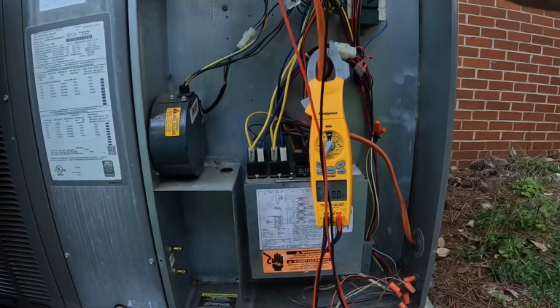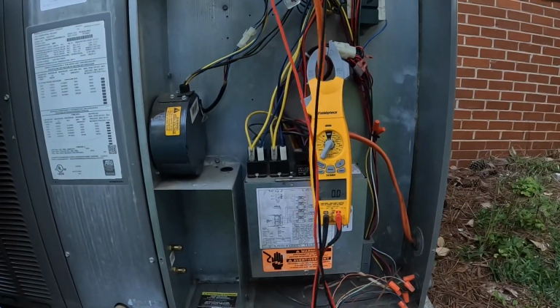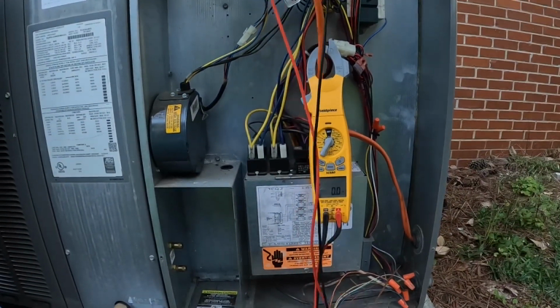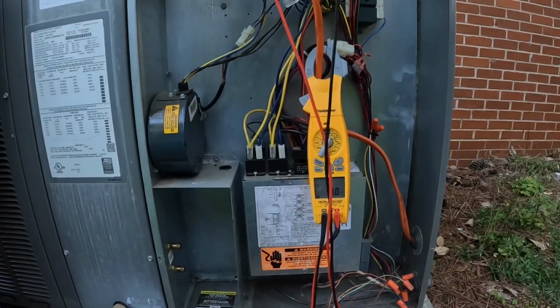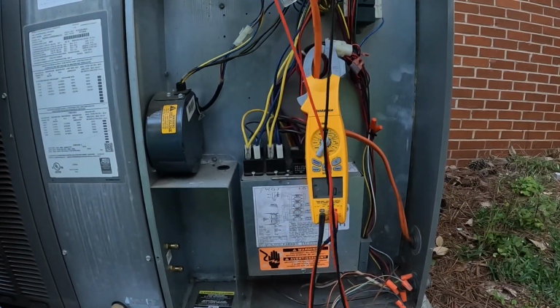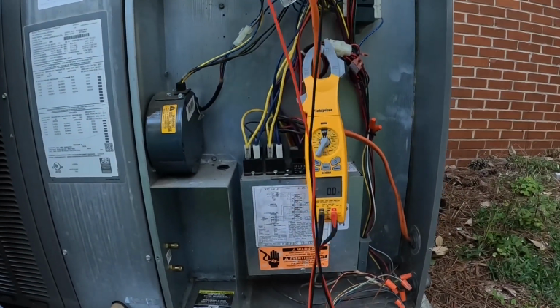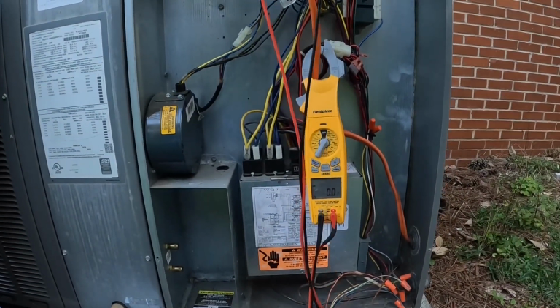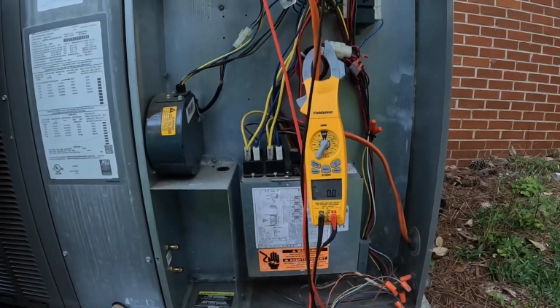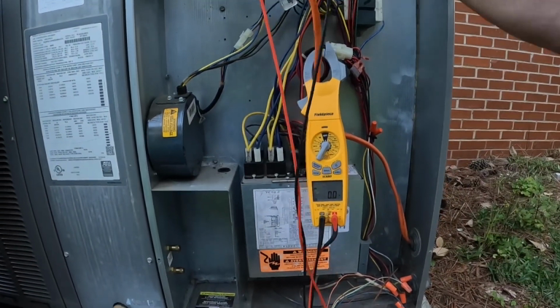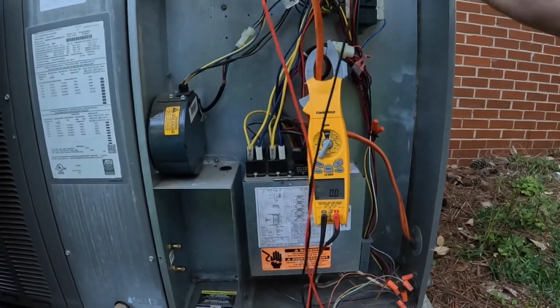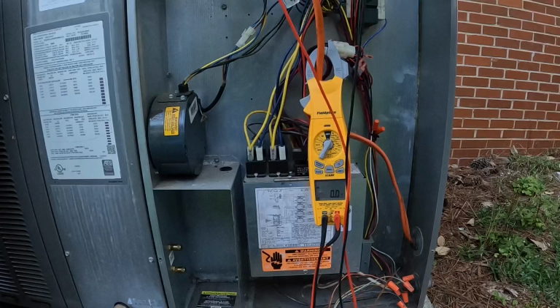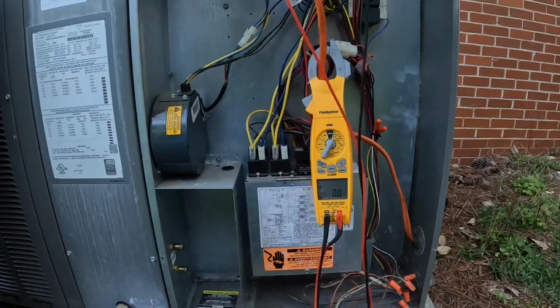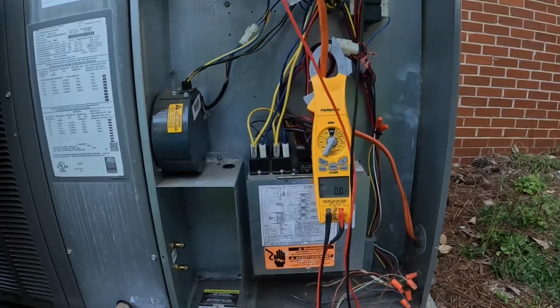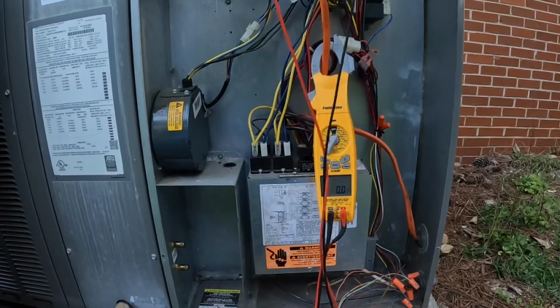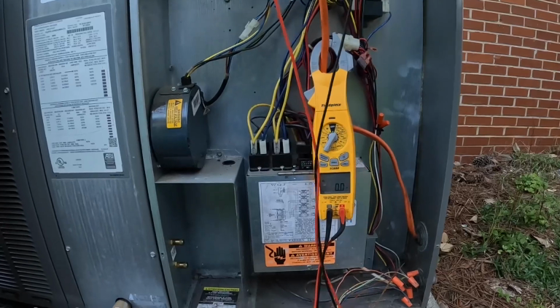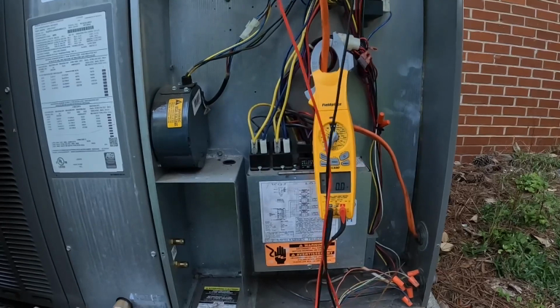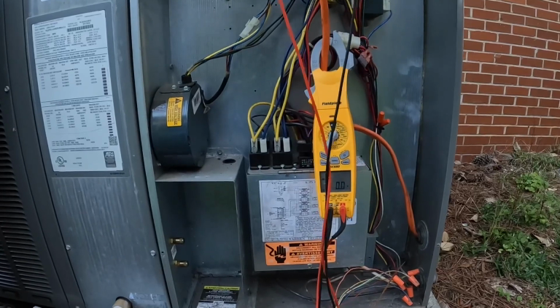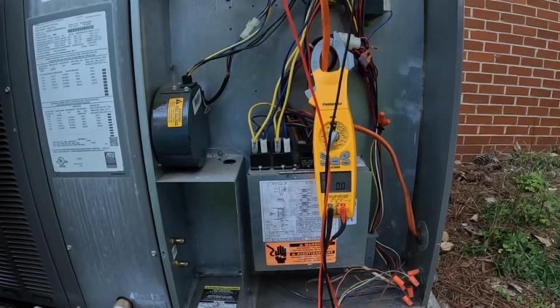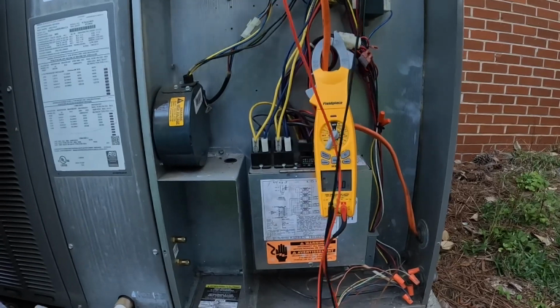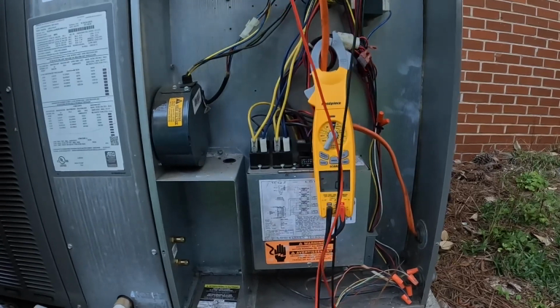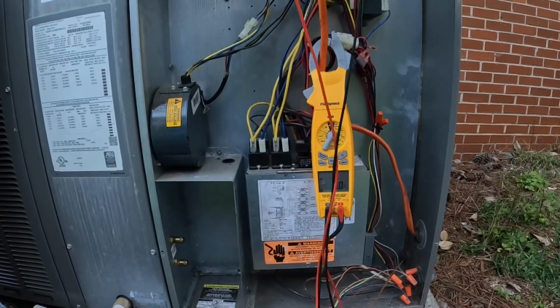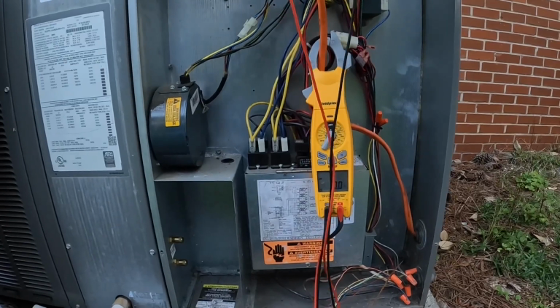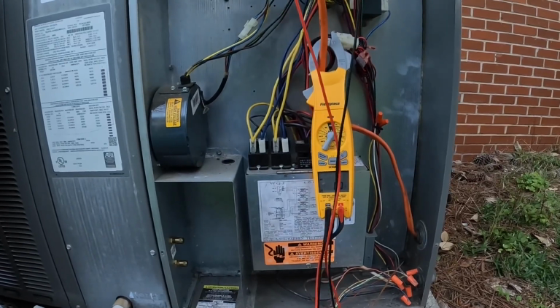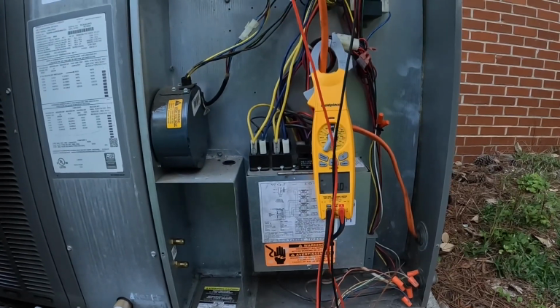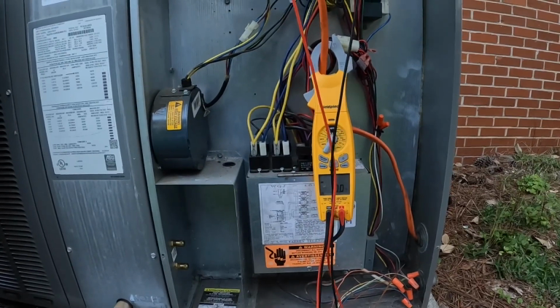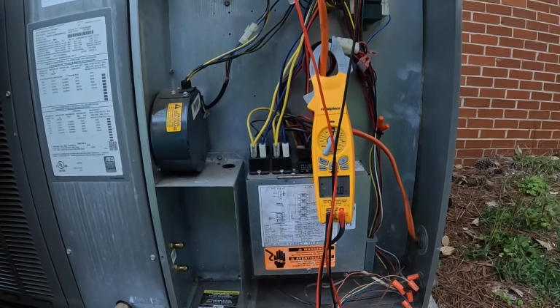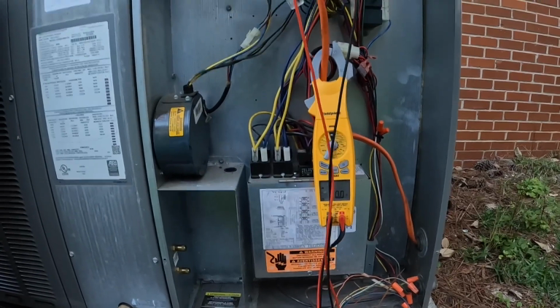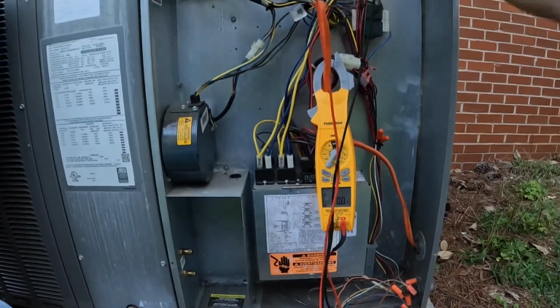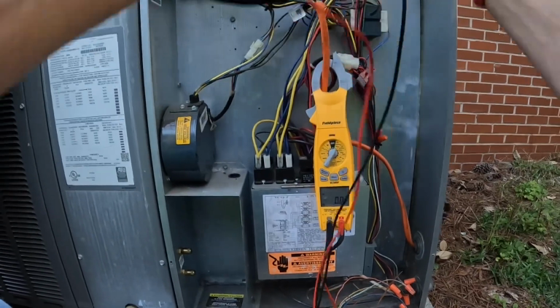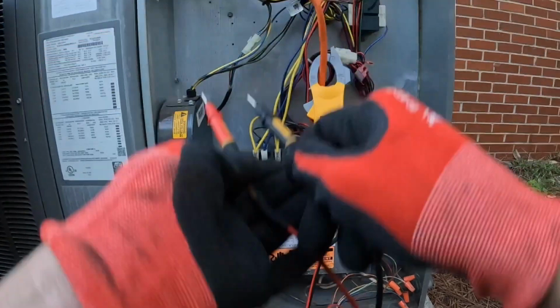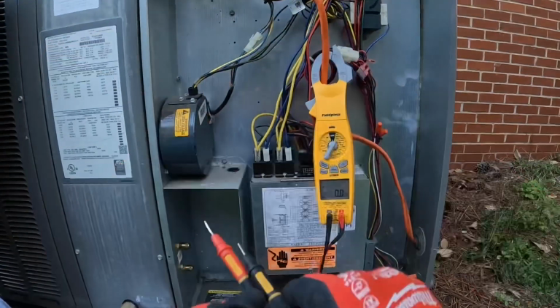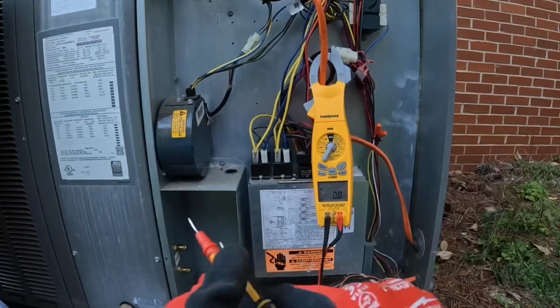Alright, let's see if we have power. I got no power — none whatsoever.